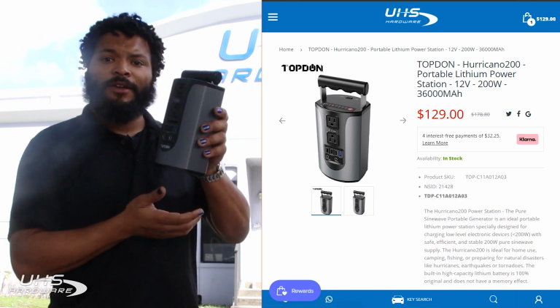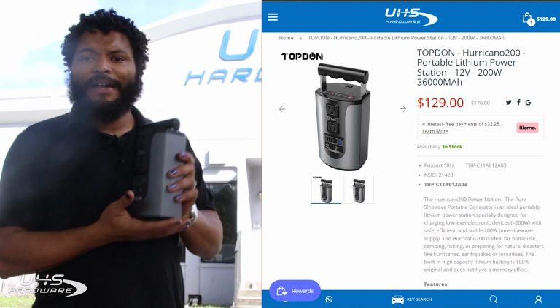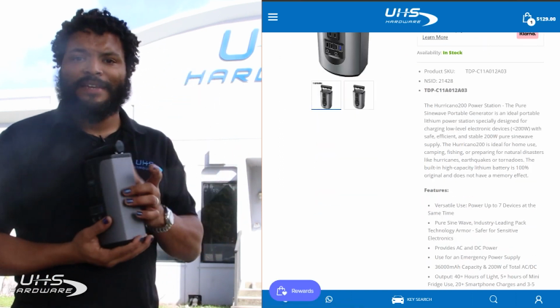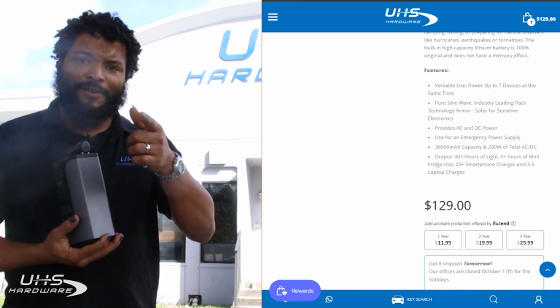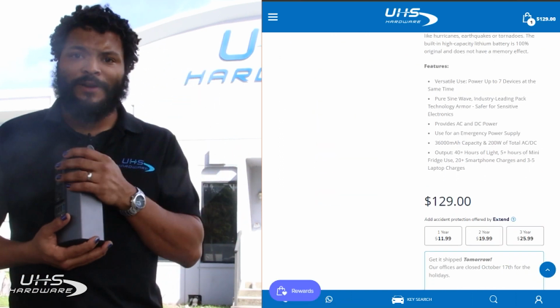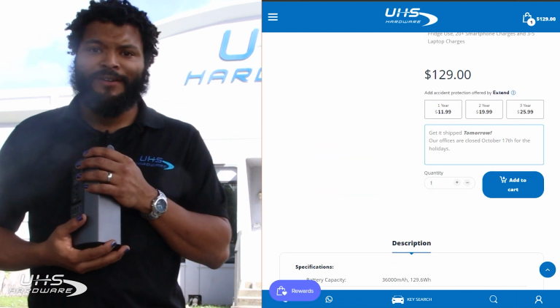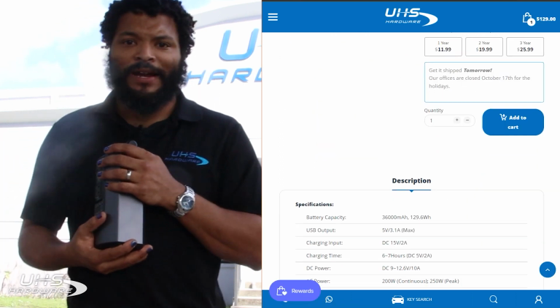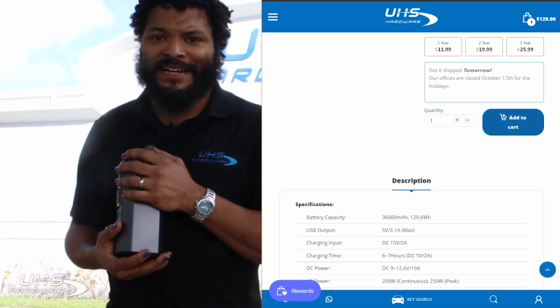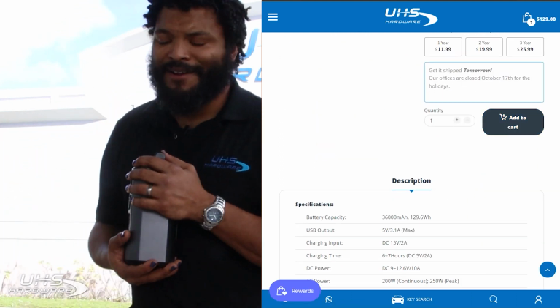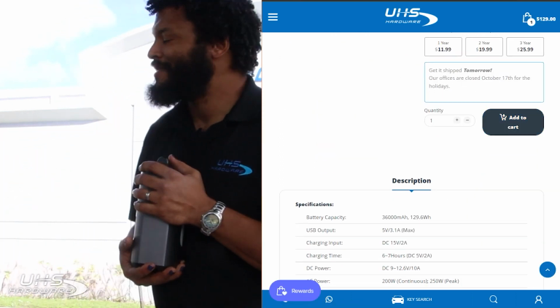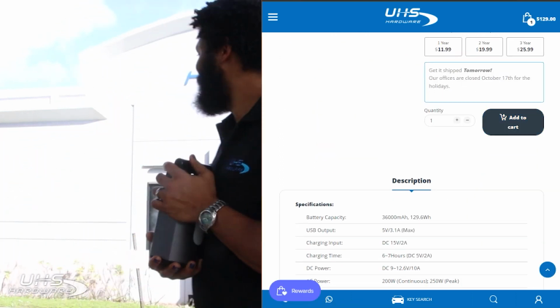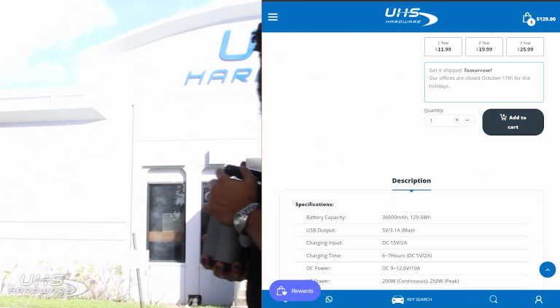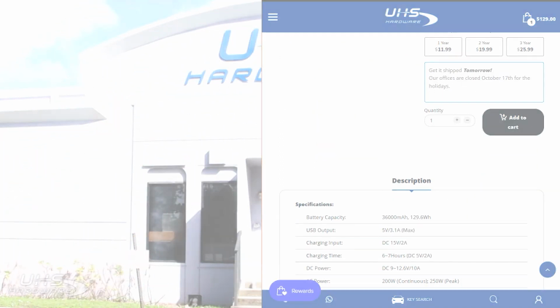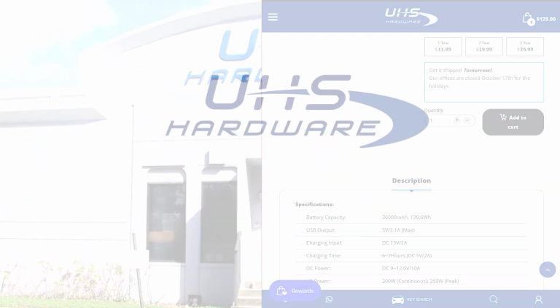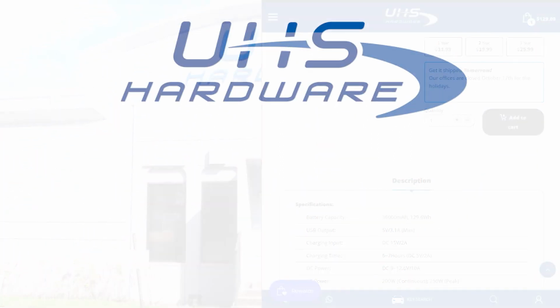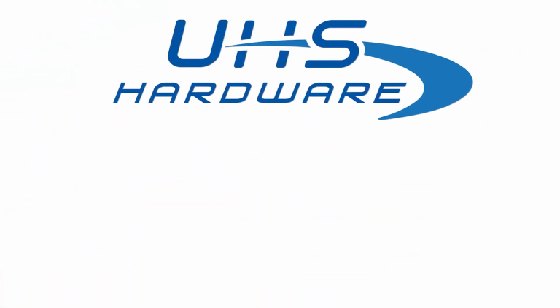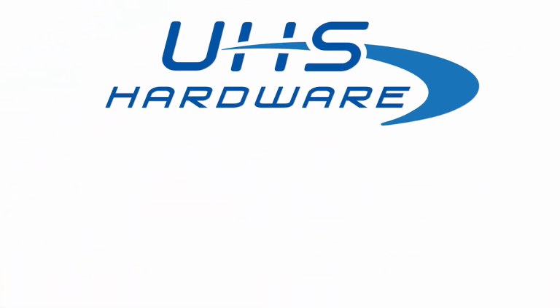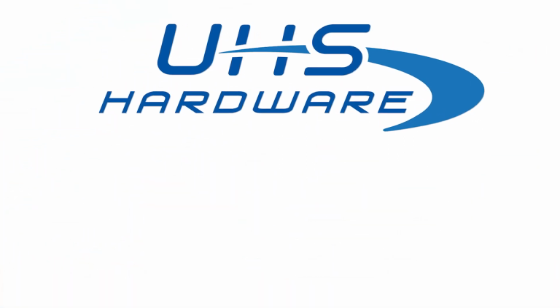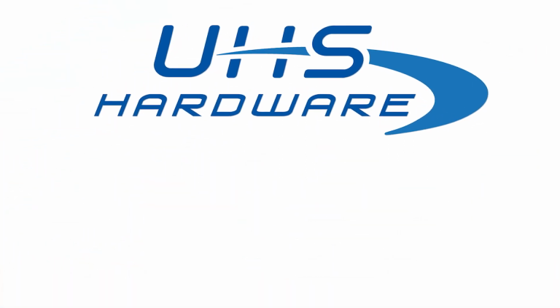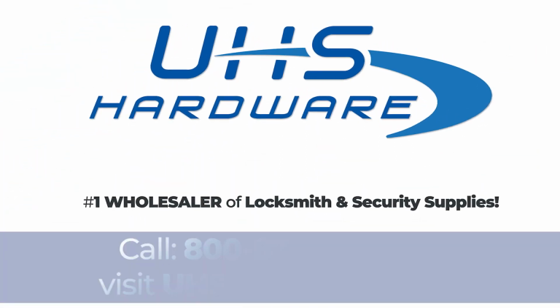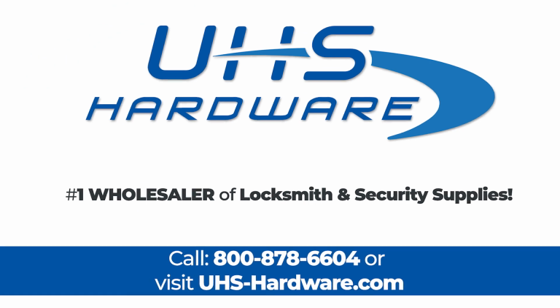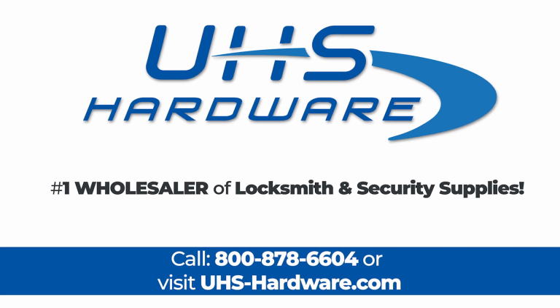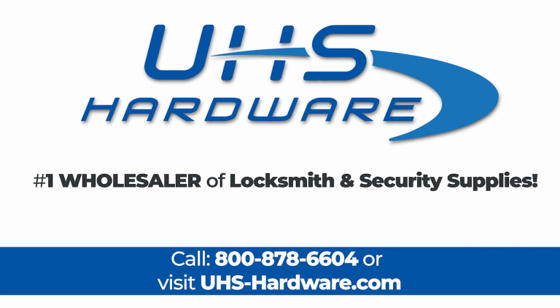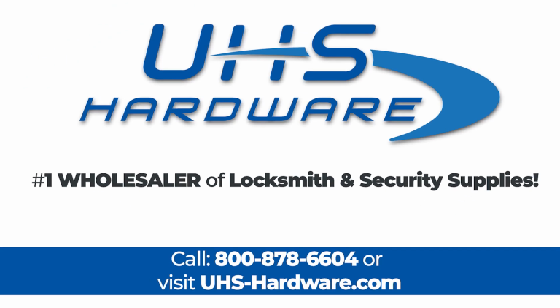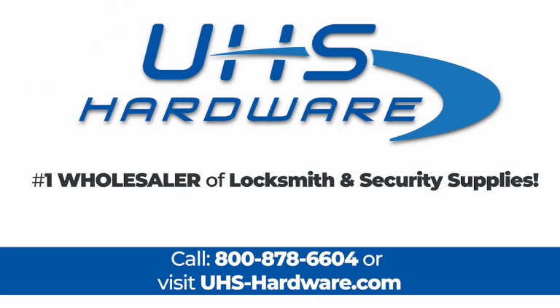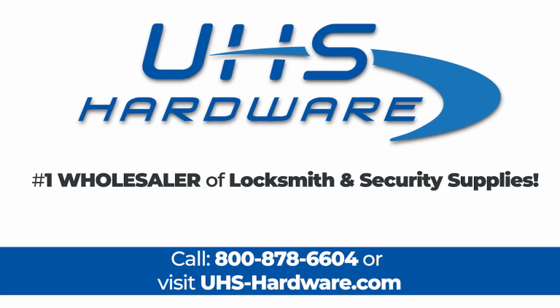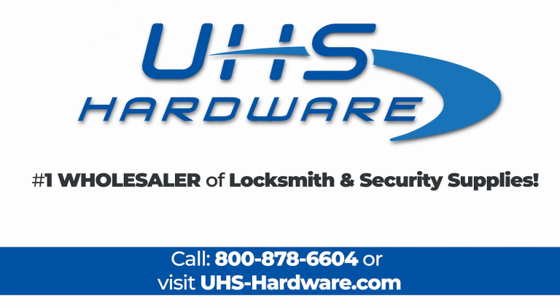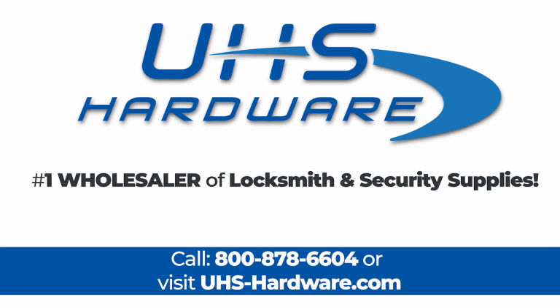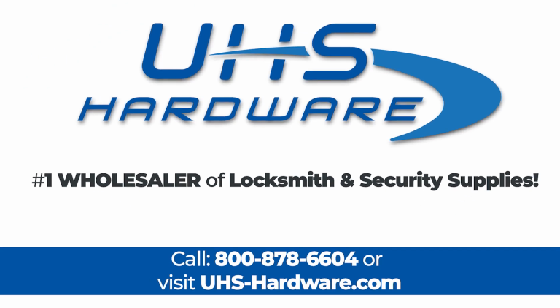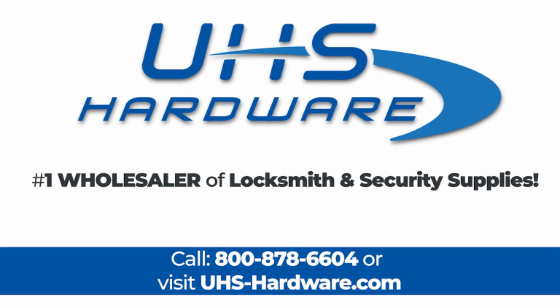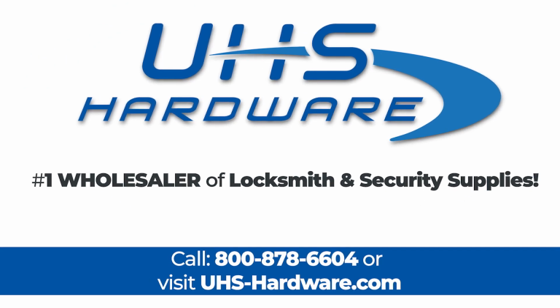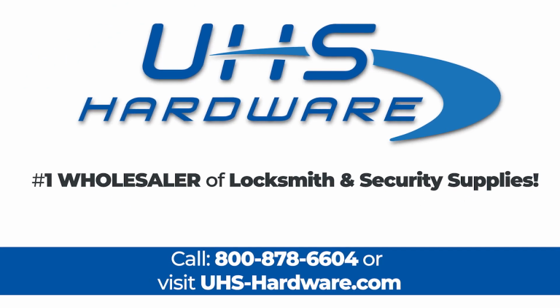Thank you guys, have a good one. We'll catch you next time. We're UHS Hardware, the number one wholesaler of locksmith and security supplies.